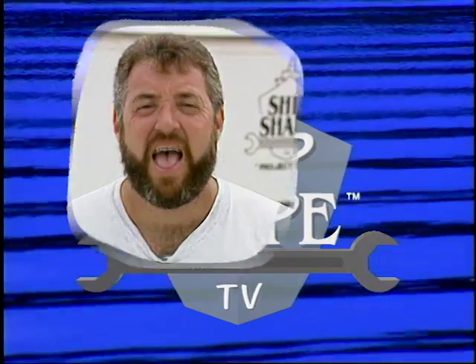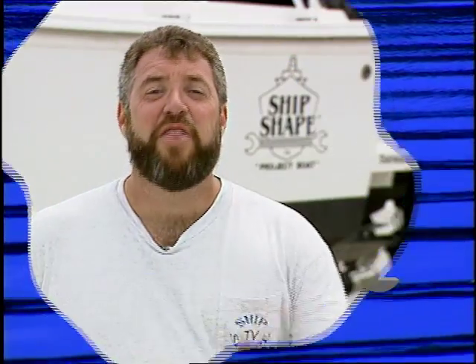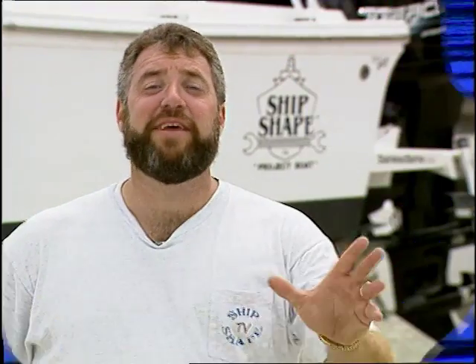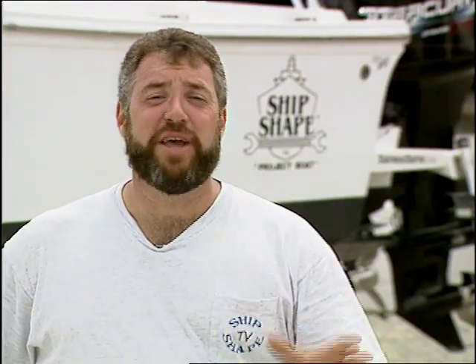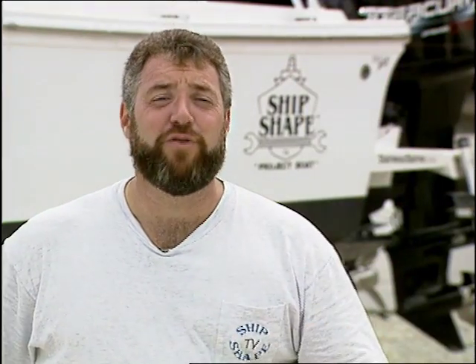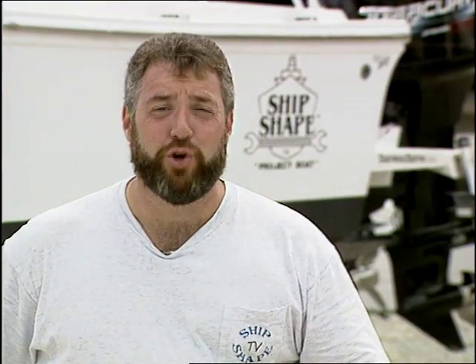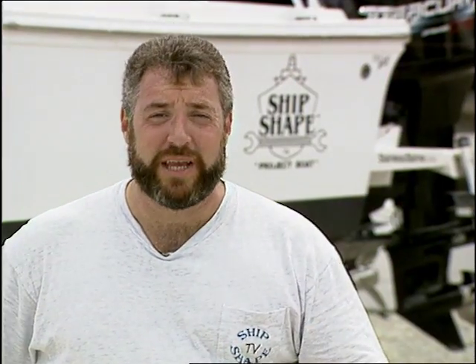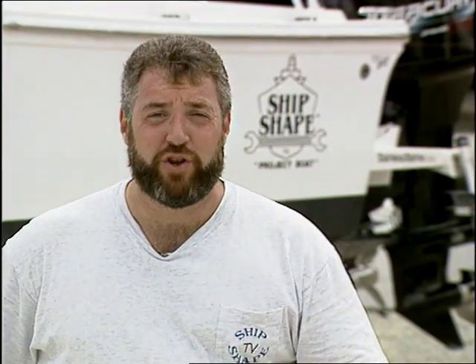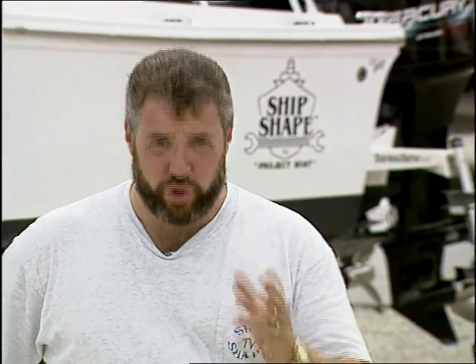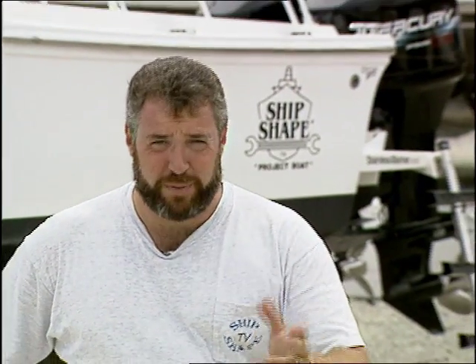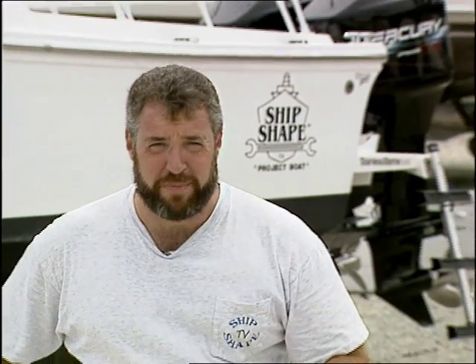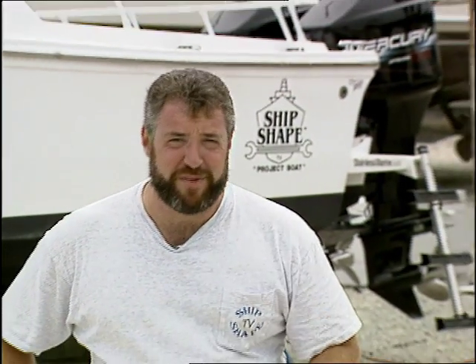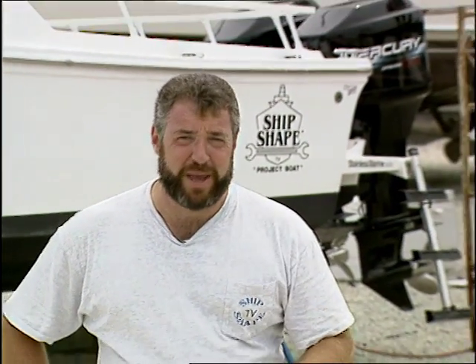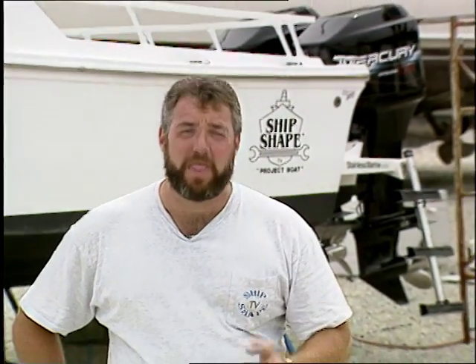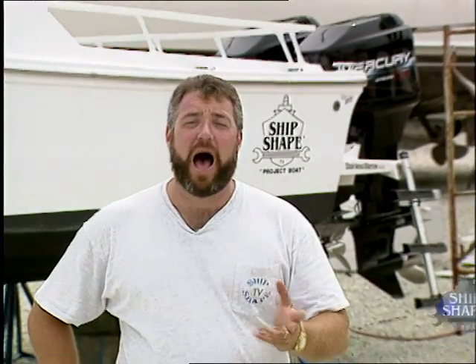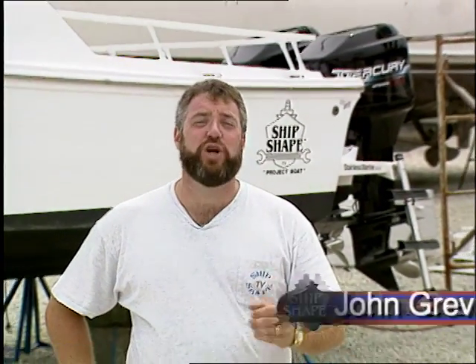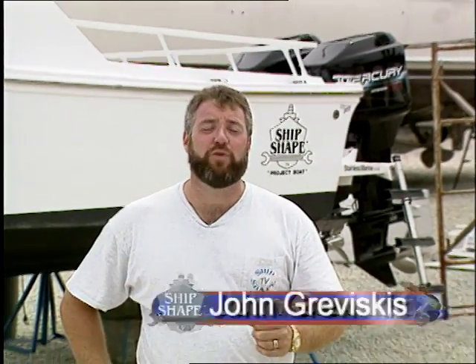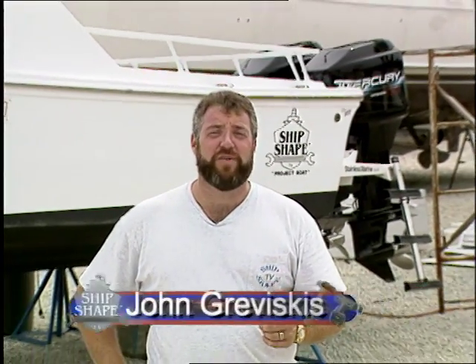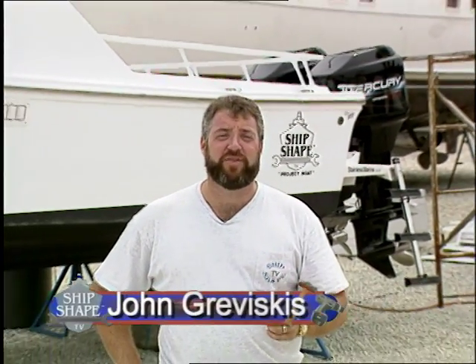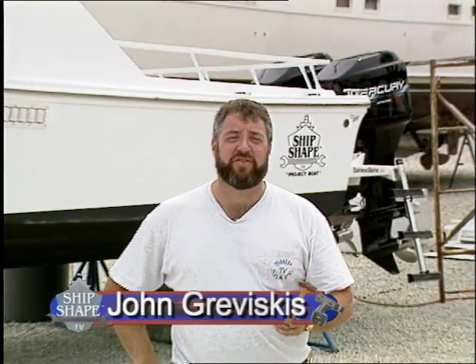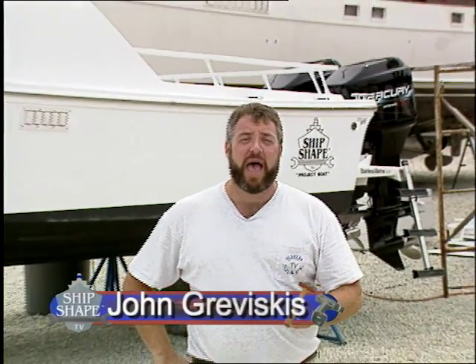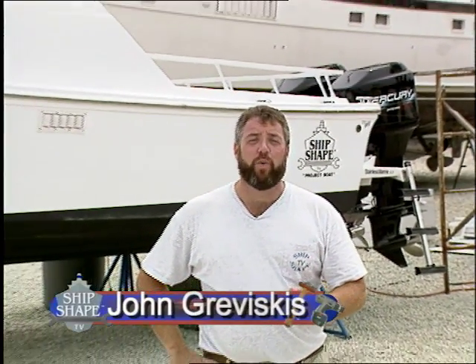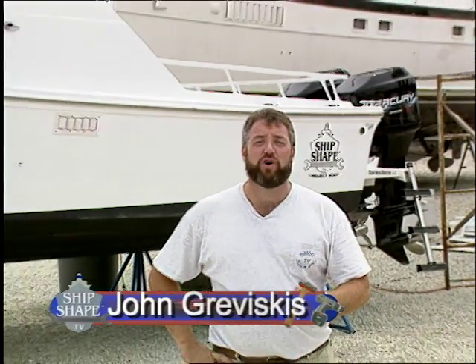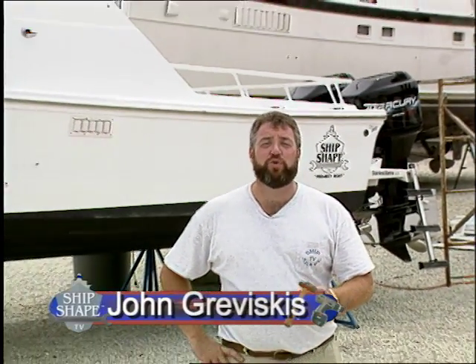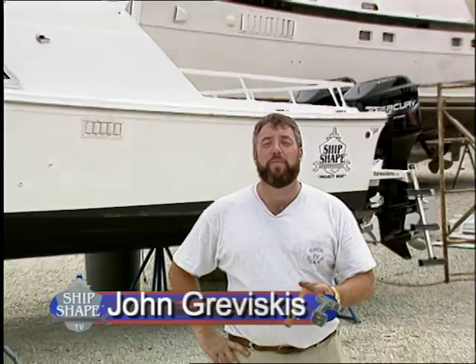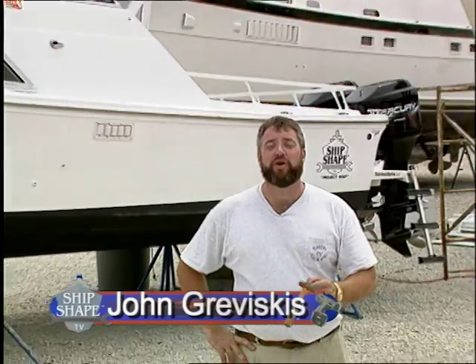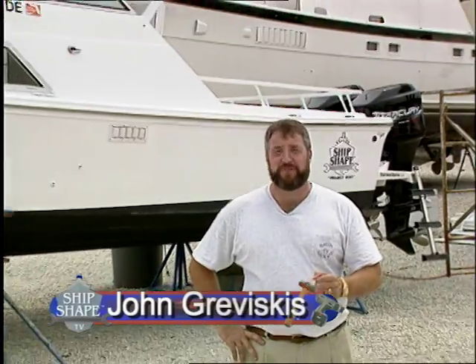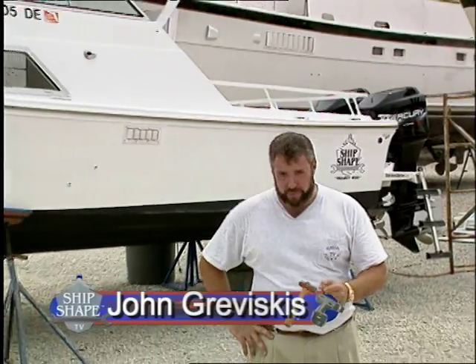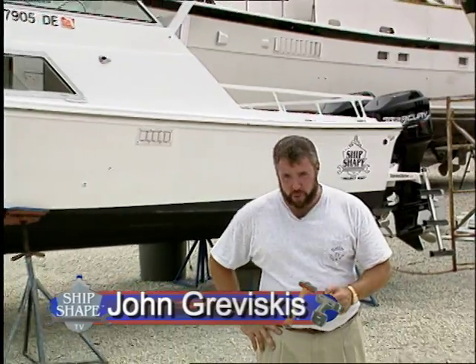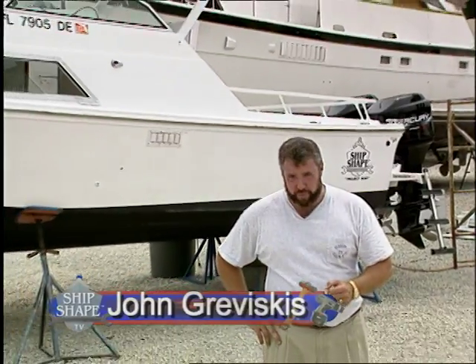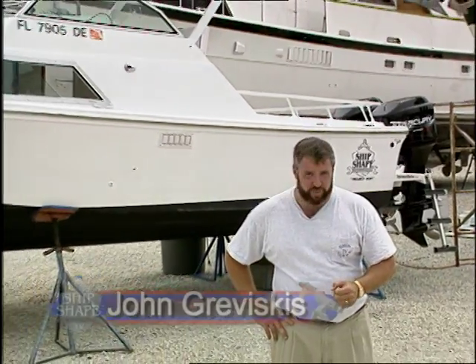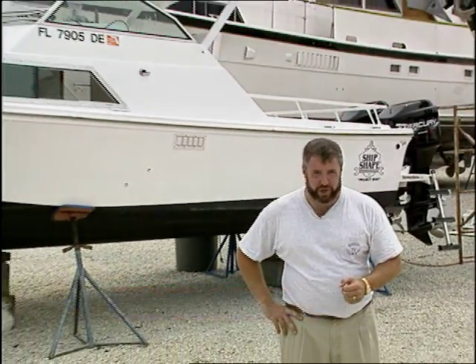Thanks again for tuning in to Ship Shape TV. I'm John Graviscus and welcome to America's Favorite Boat Improvement Show.